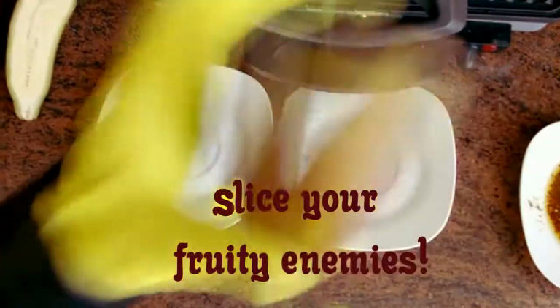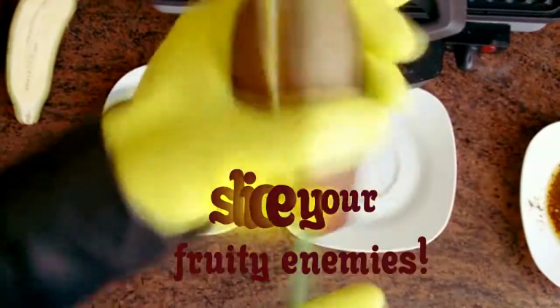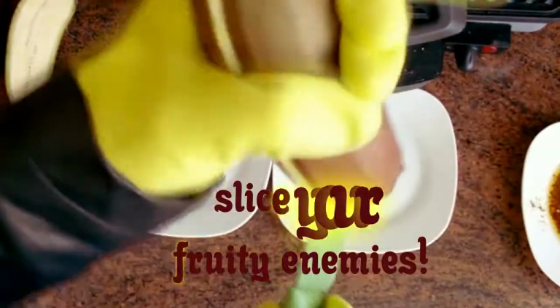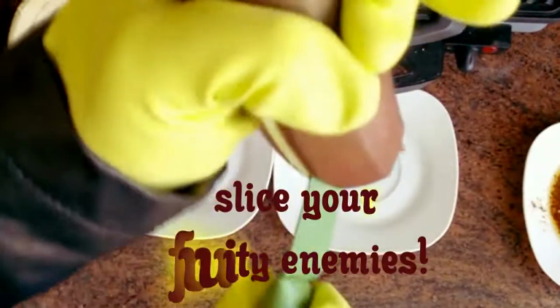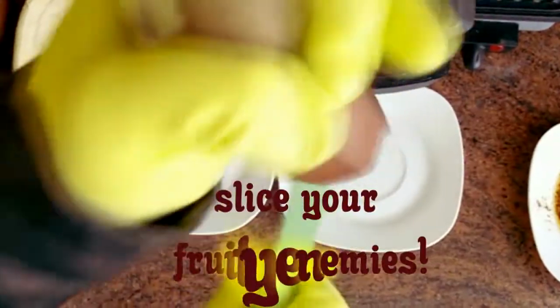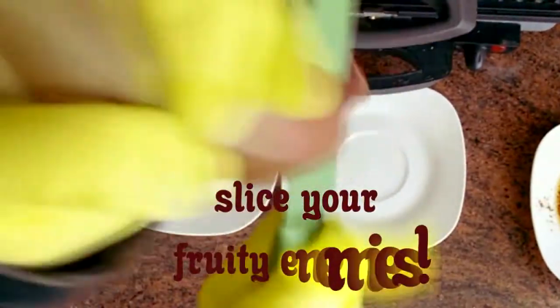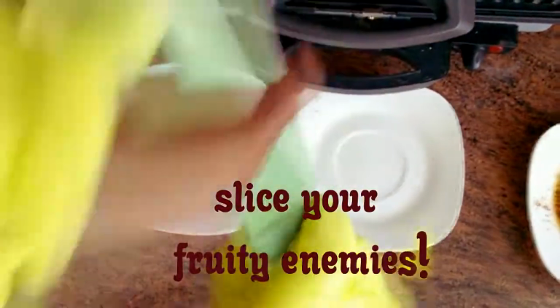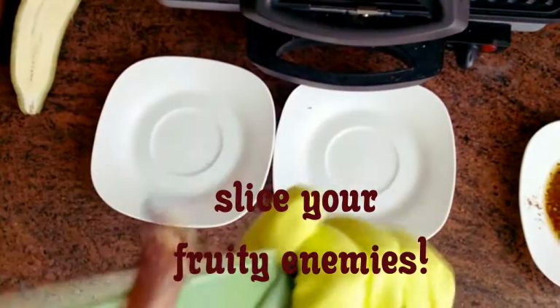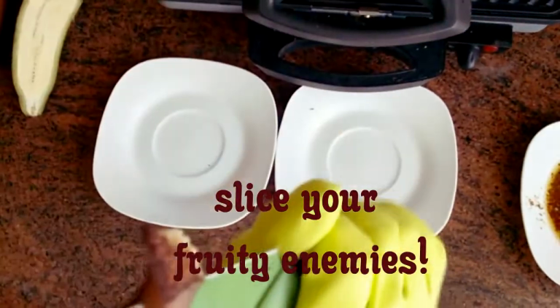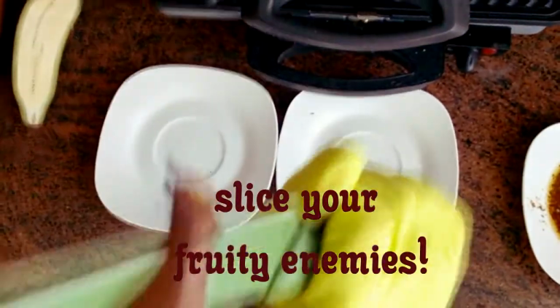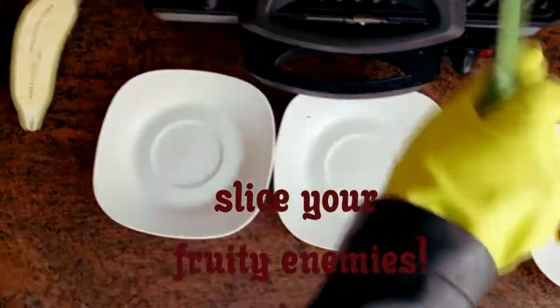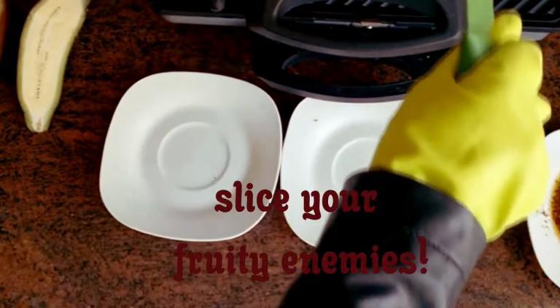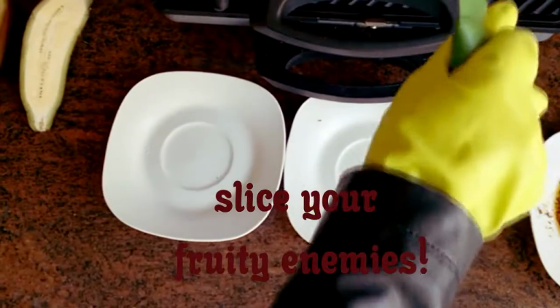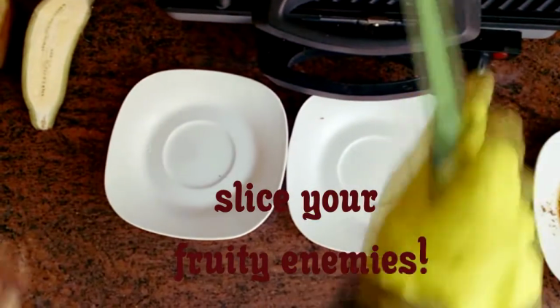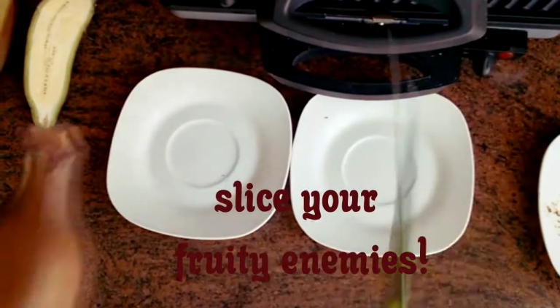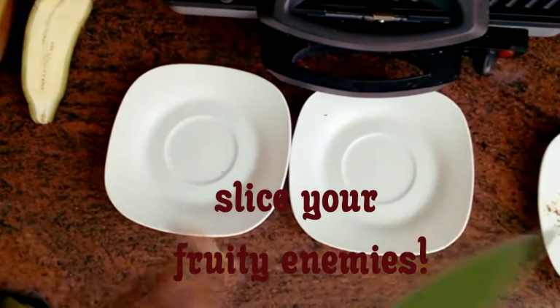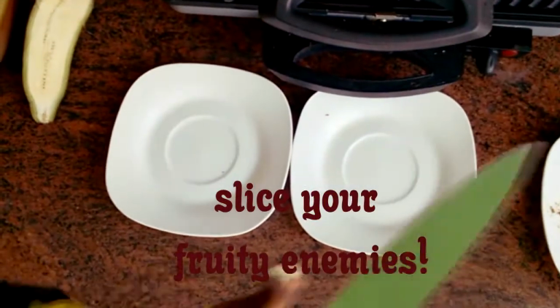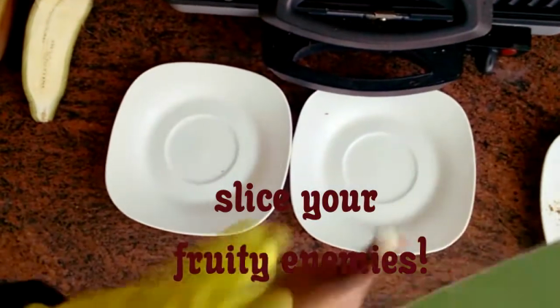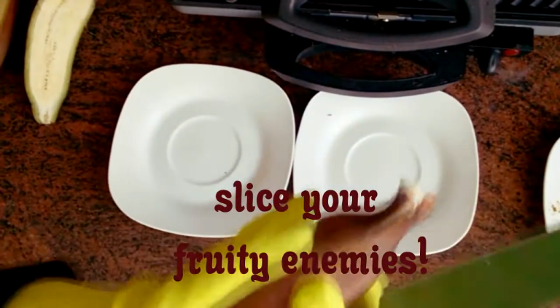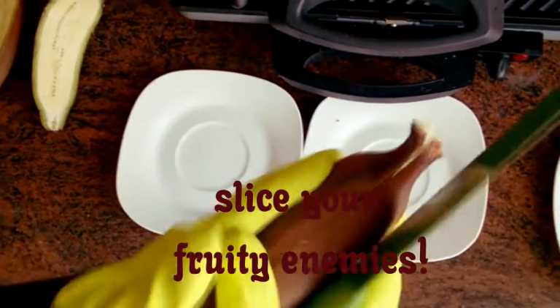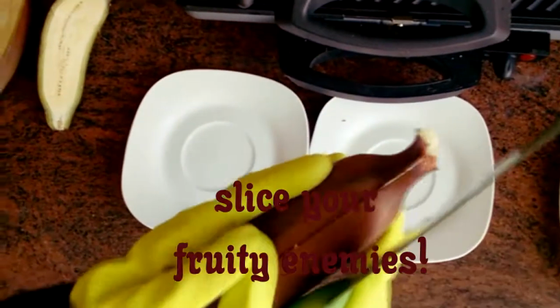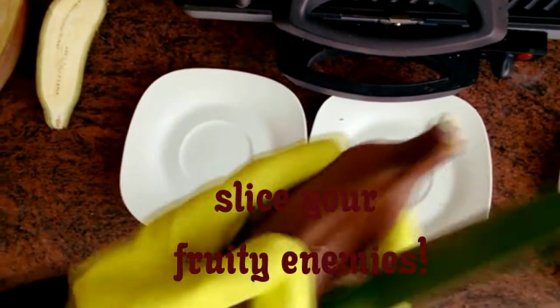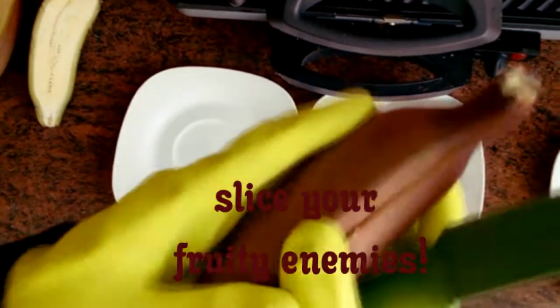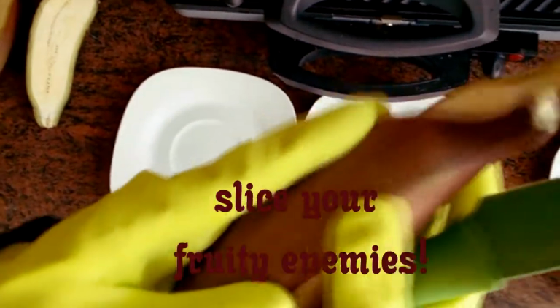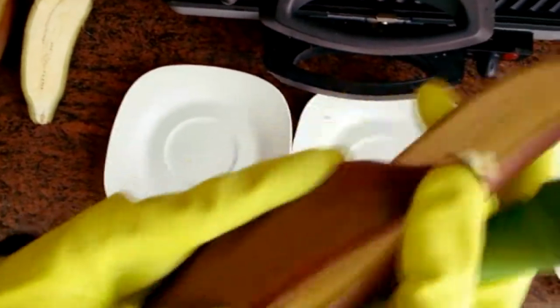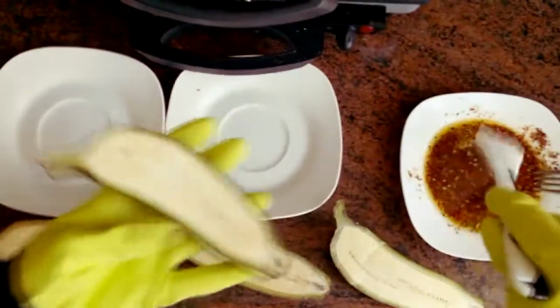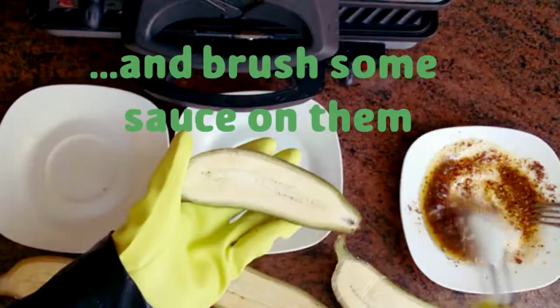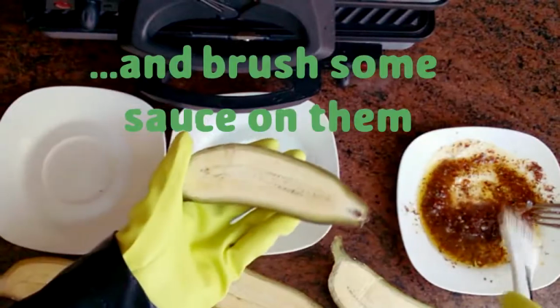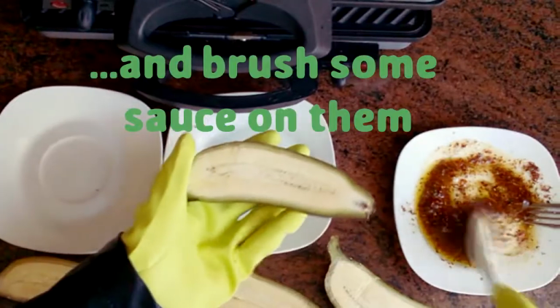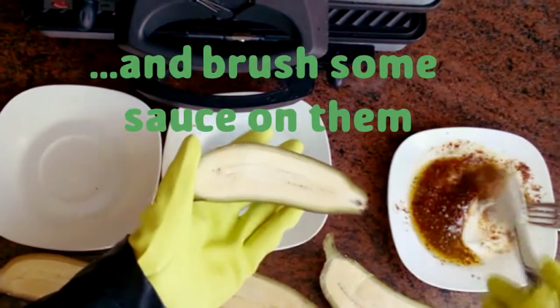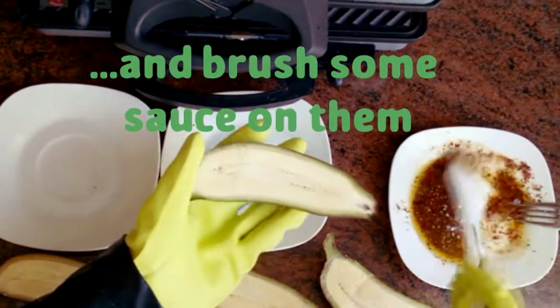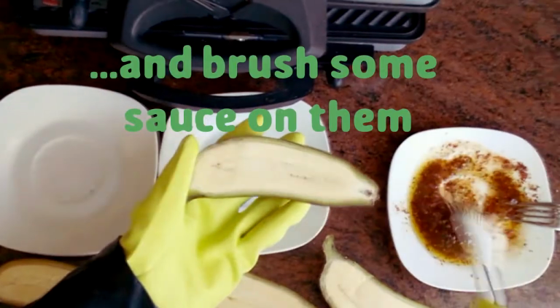Slice each banana like you're slicing open the skull of one of your enemies. And crush the sesame.